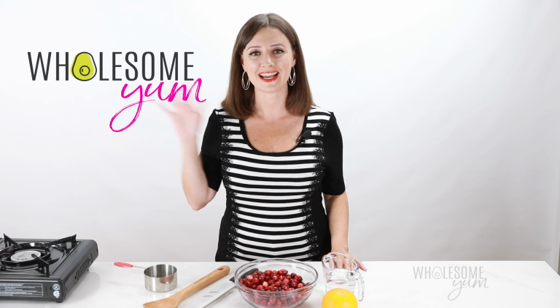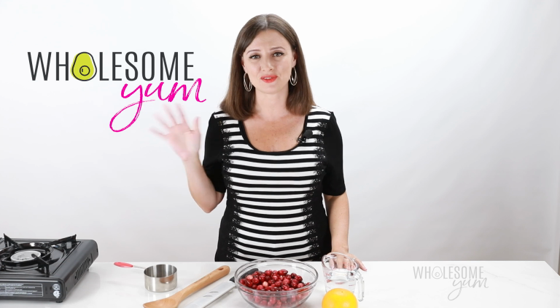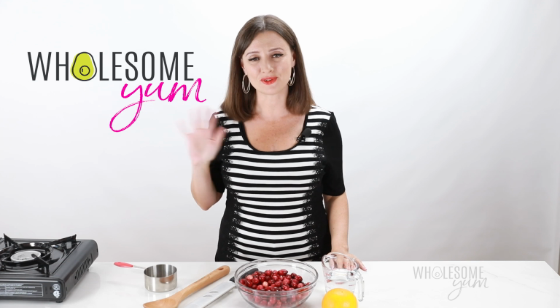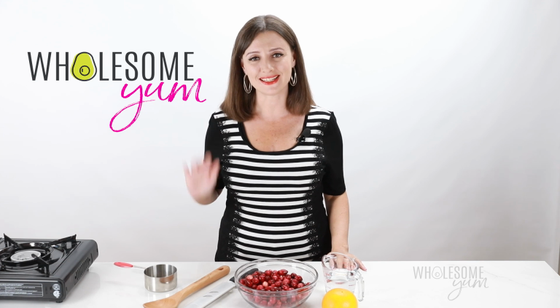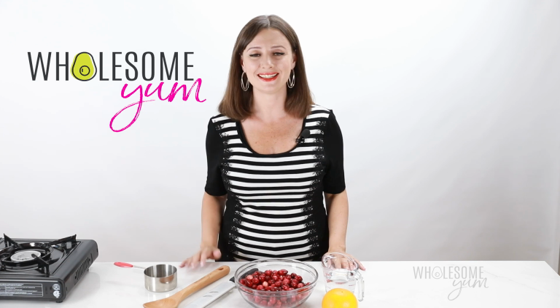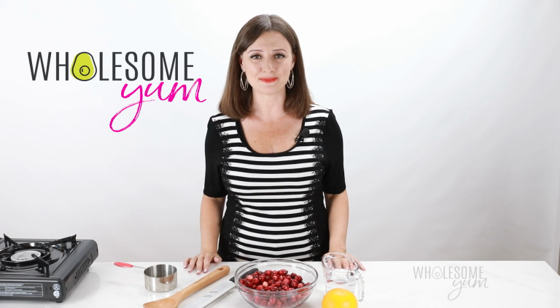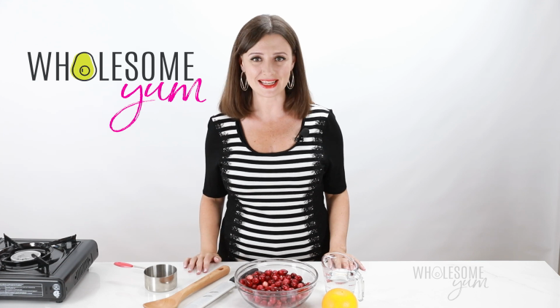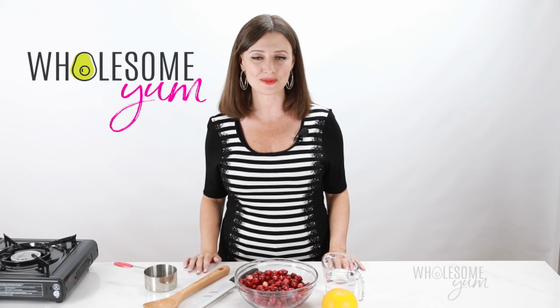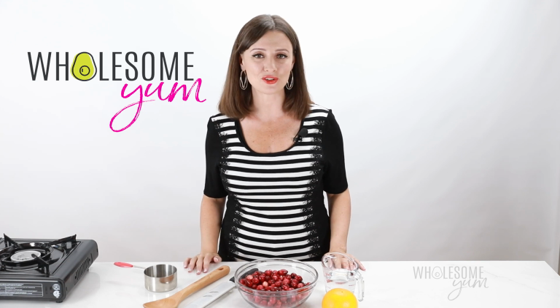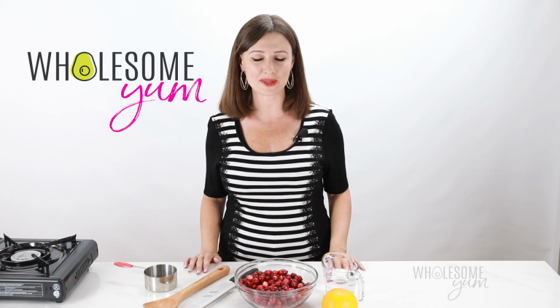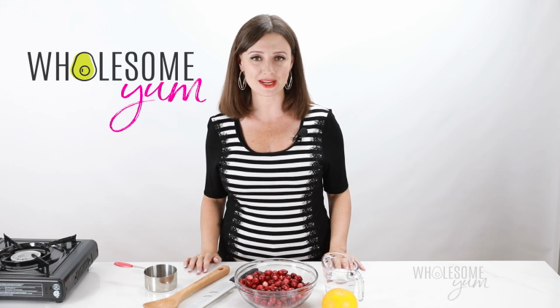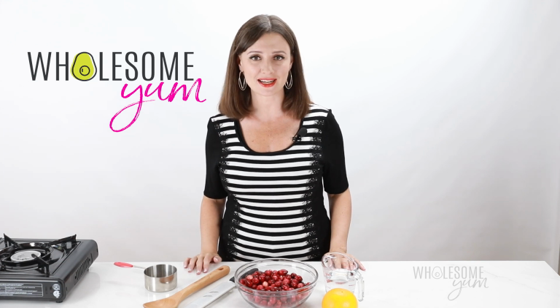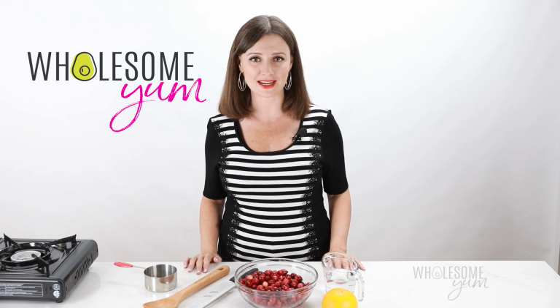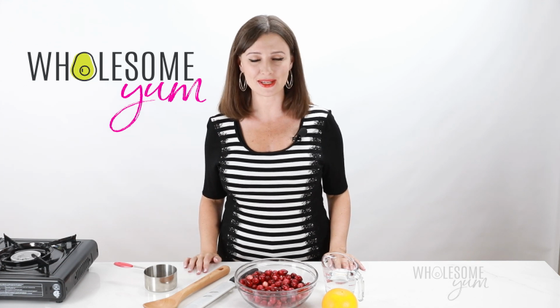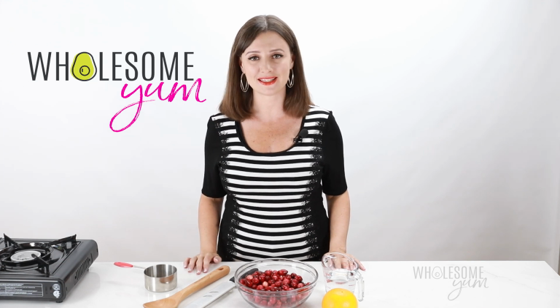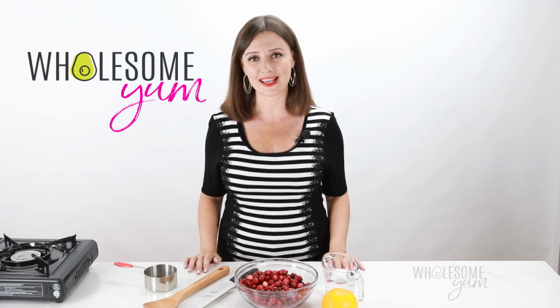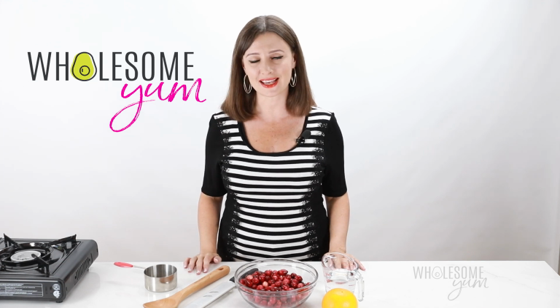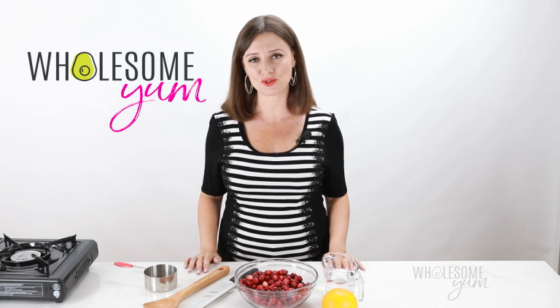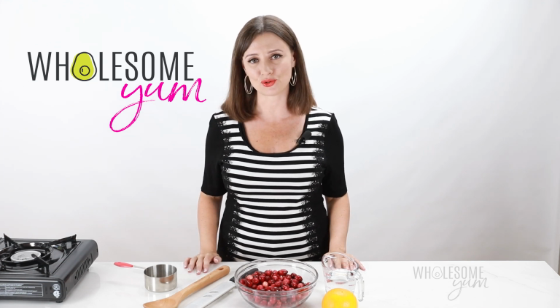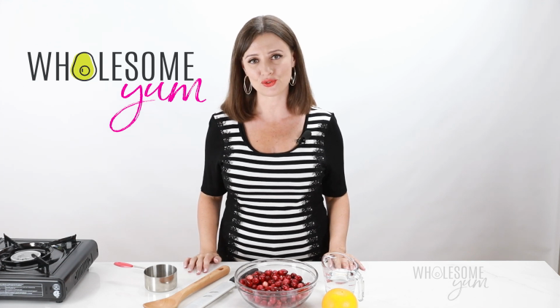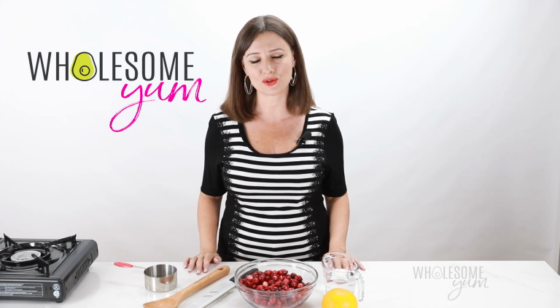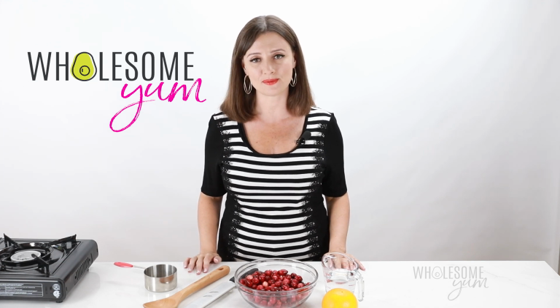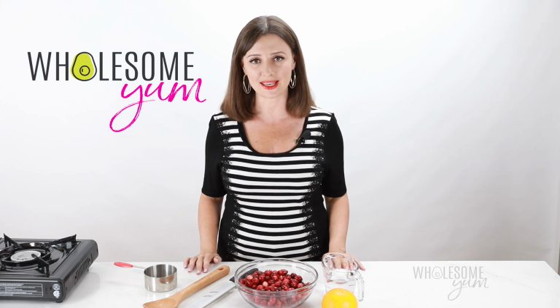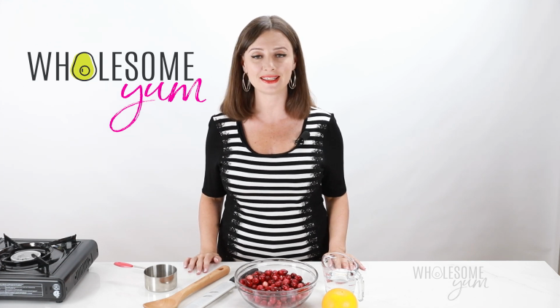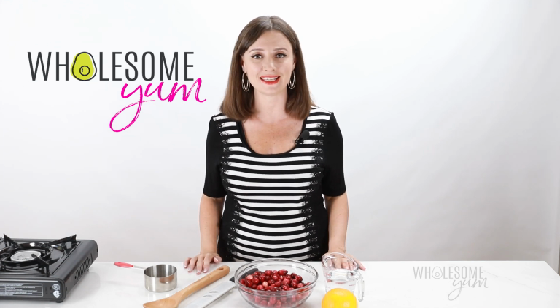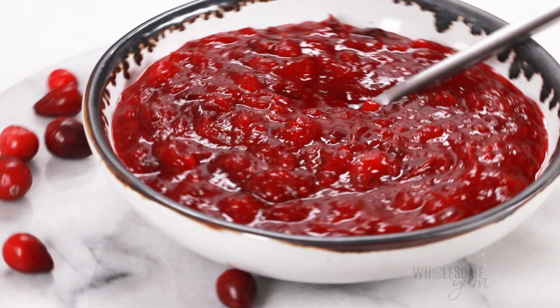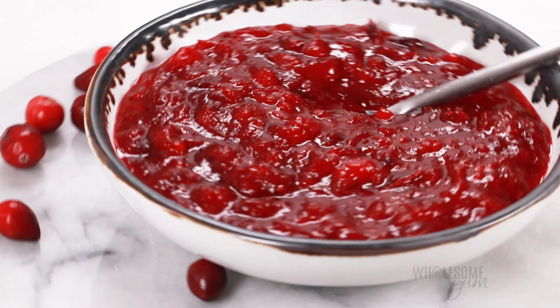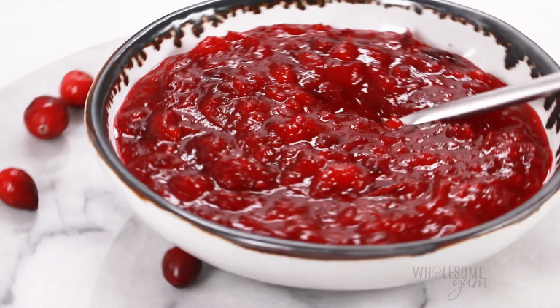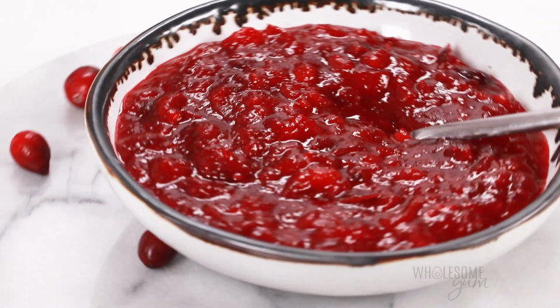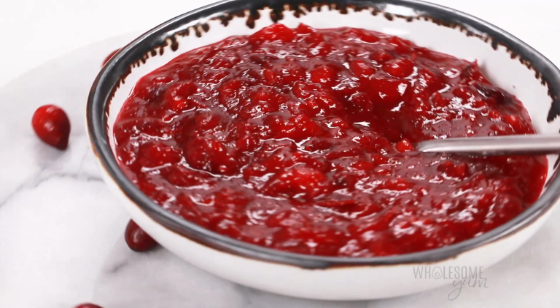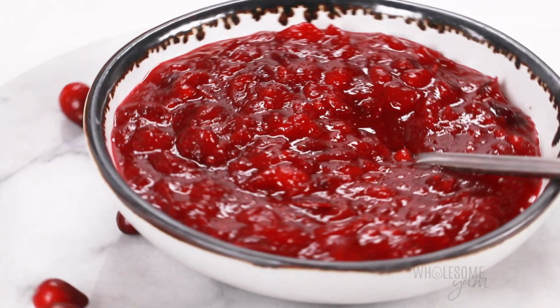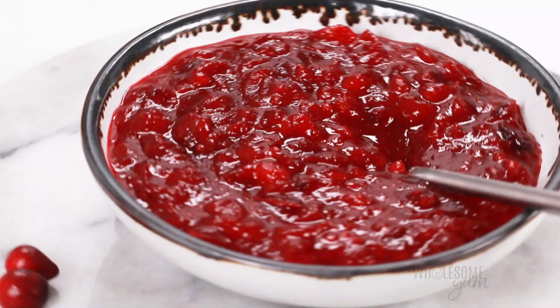Hi everyone, it's Maya from WholesomeYum.com and today I'm showing you how to make keto cranberry sauce.